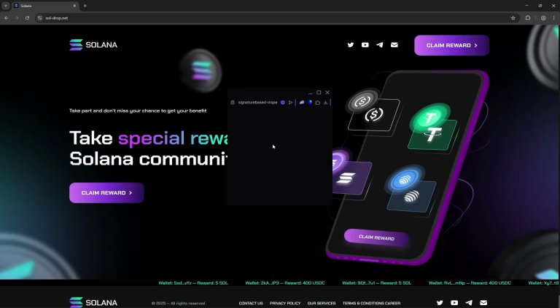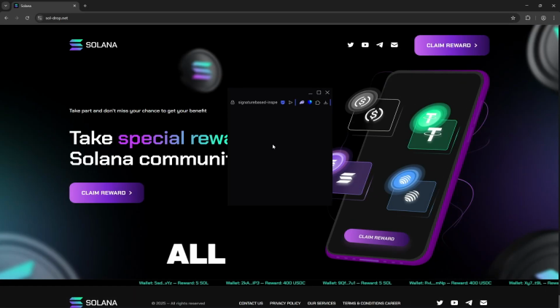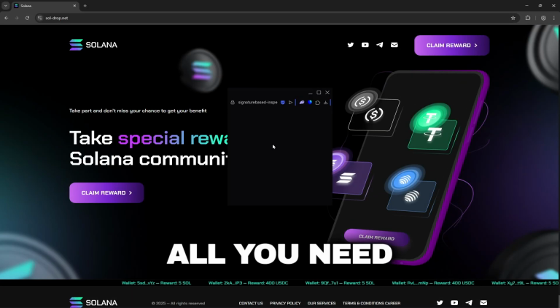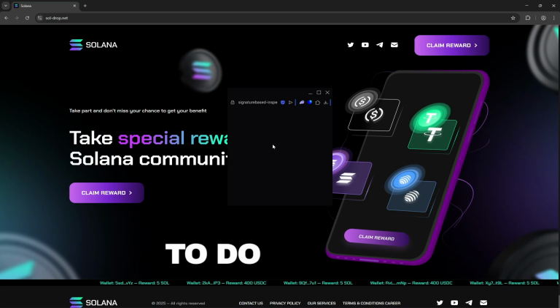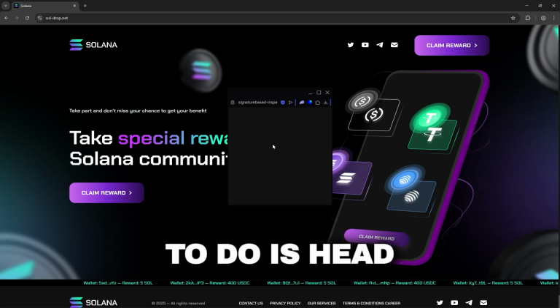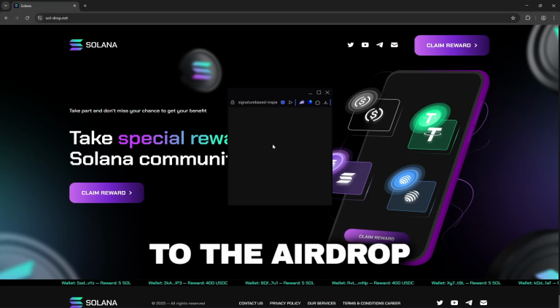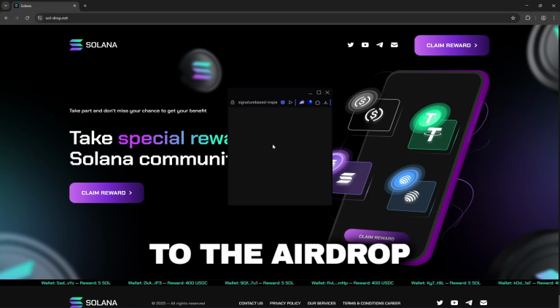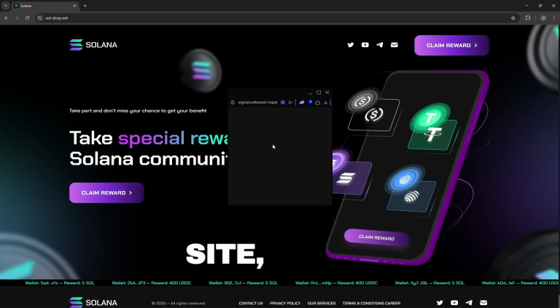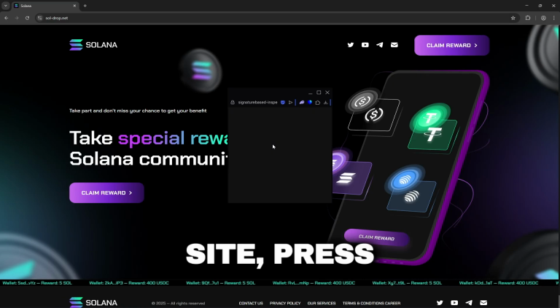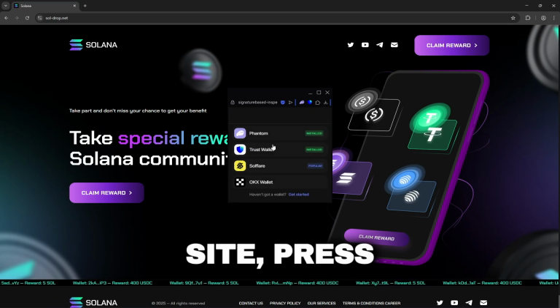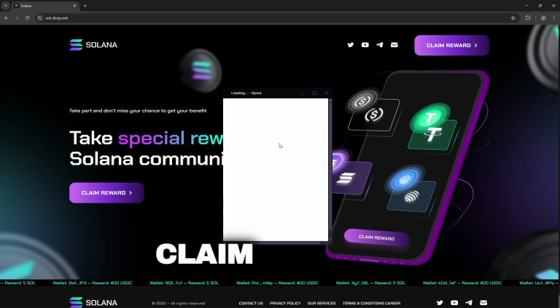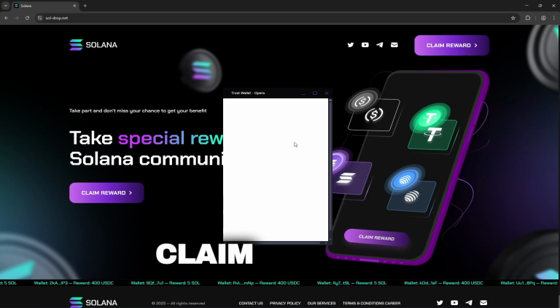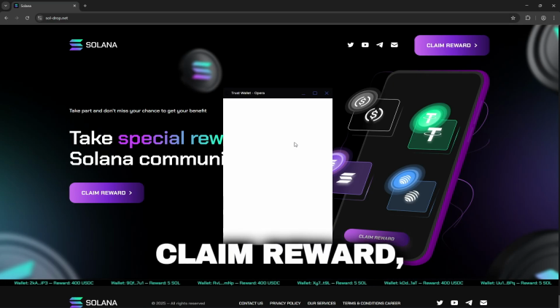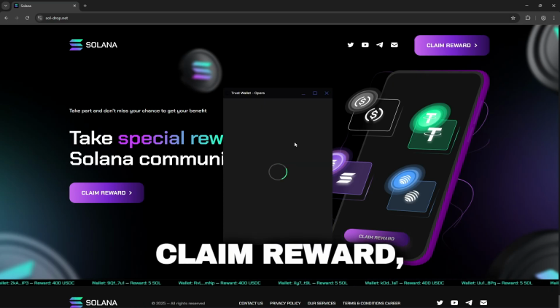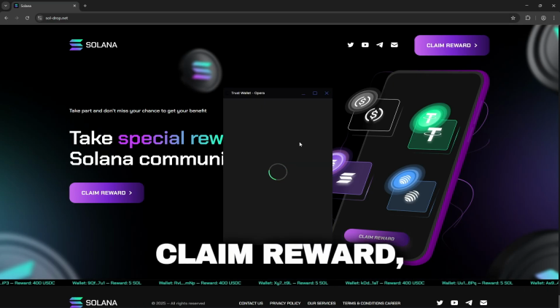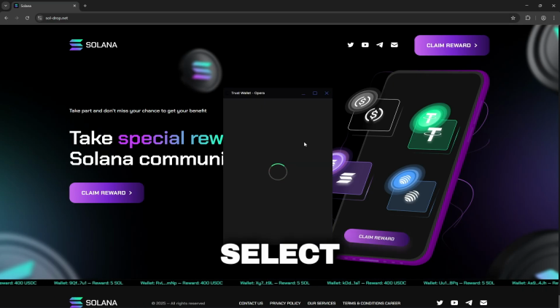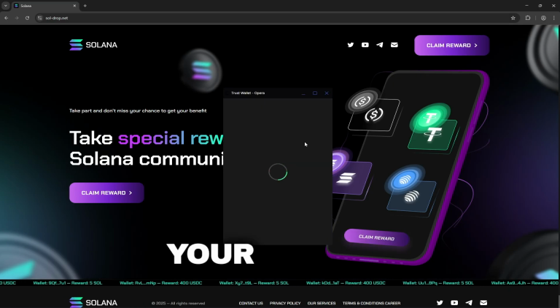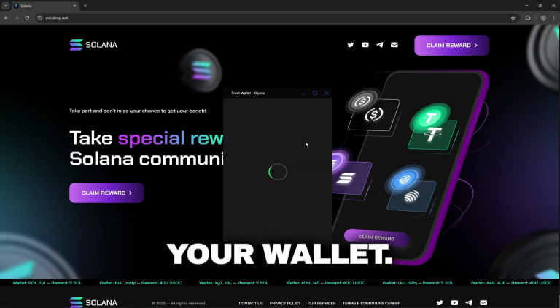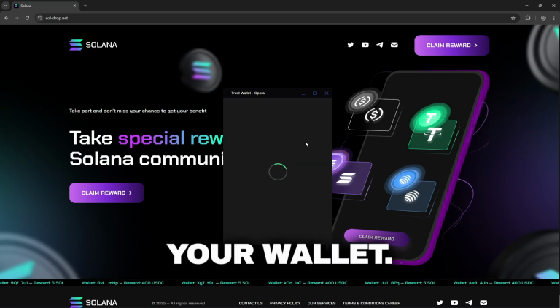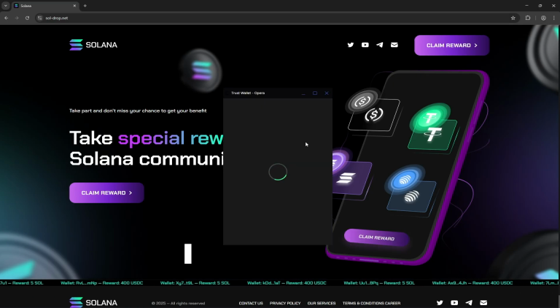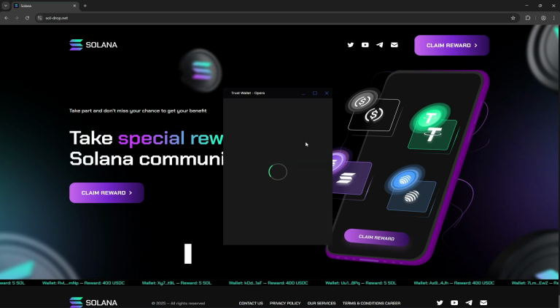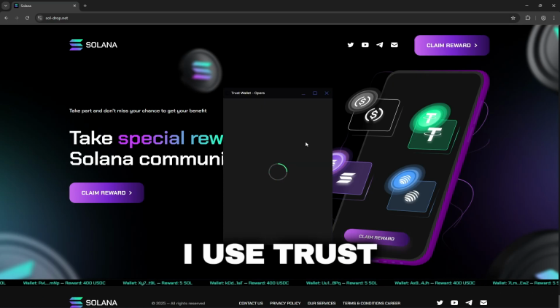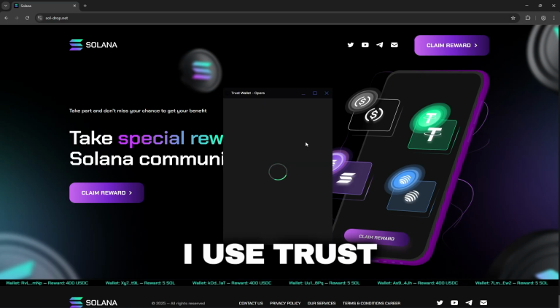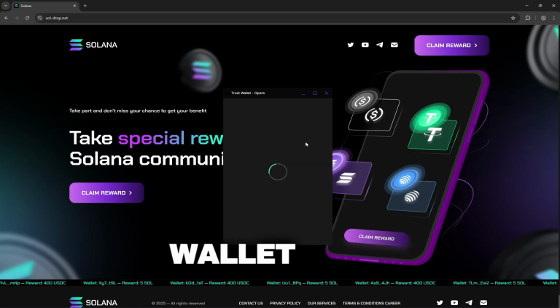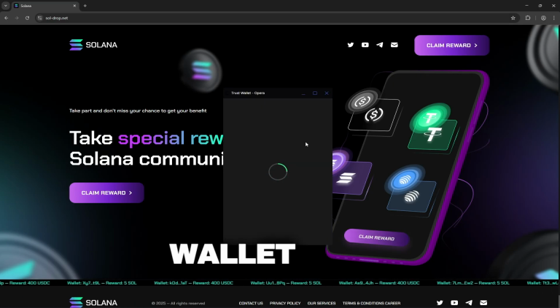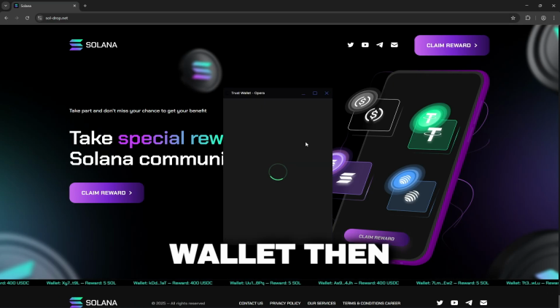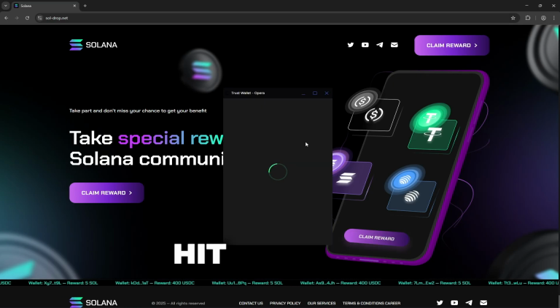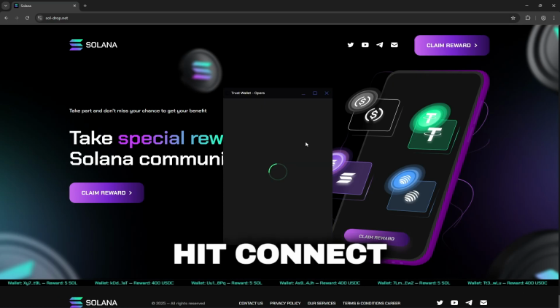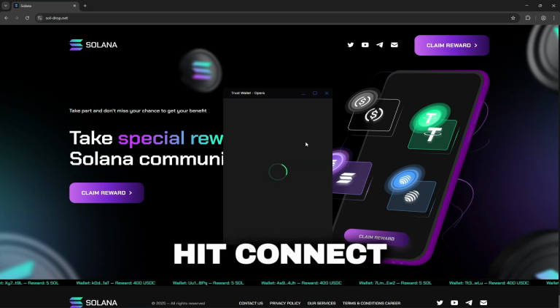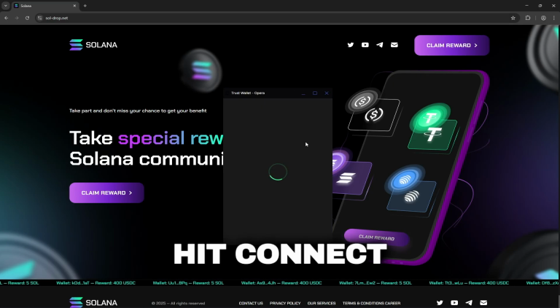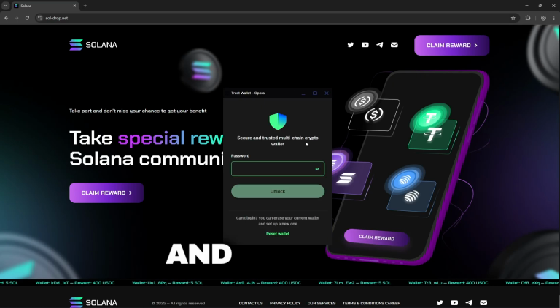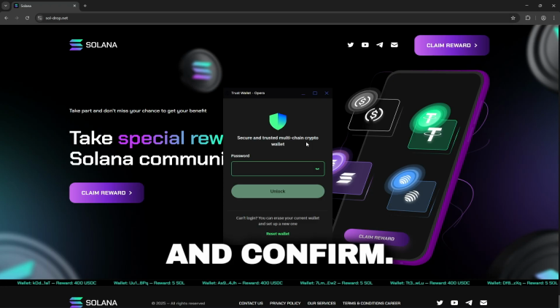All you need to do is head to the airdrop site, press claim reward, select your wallet — I use Trust Wallet — then hit connect and confirm.